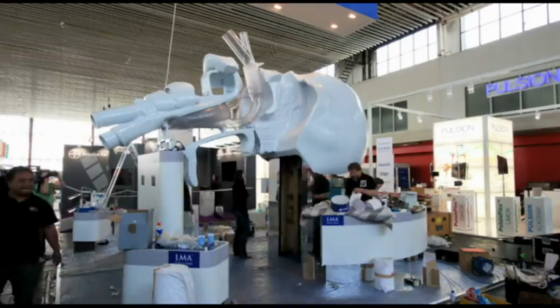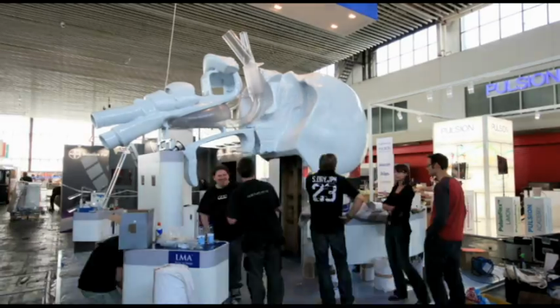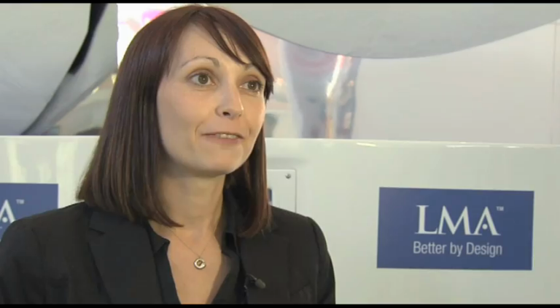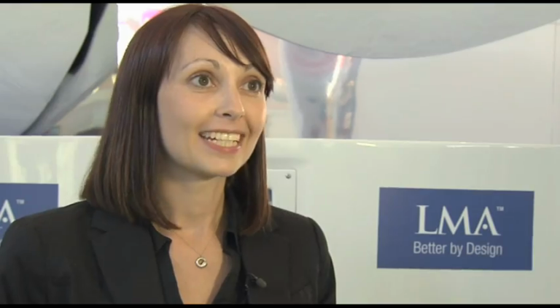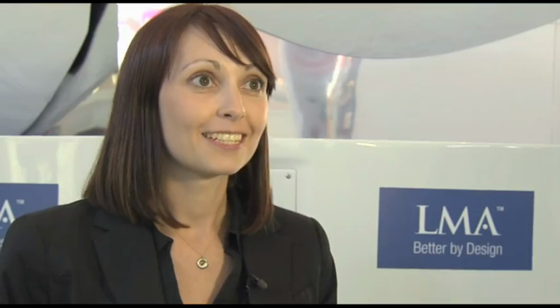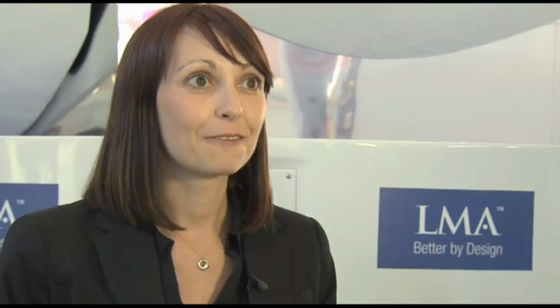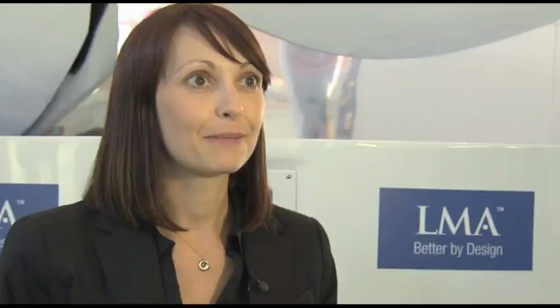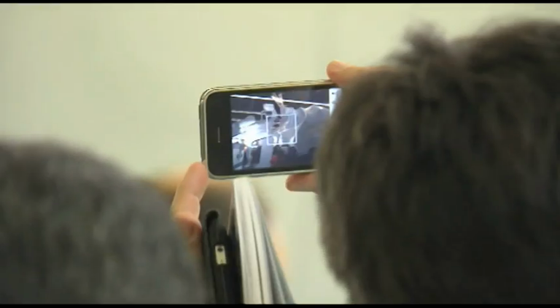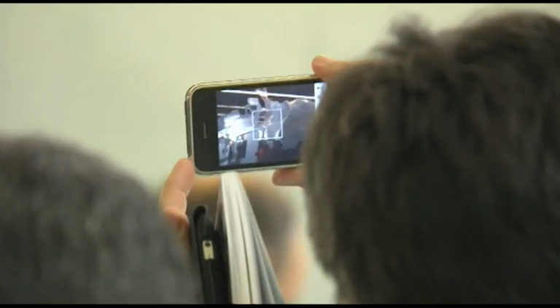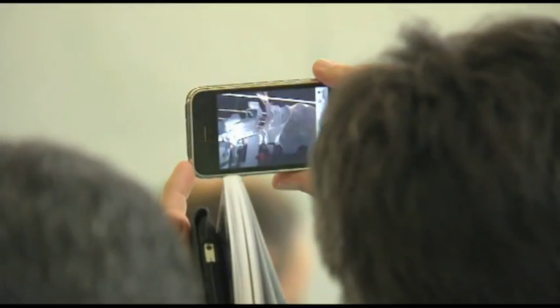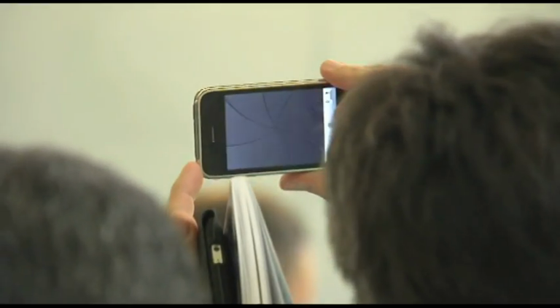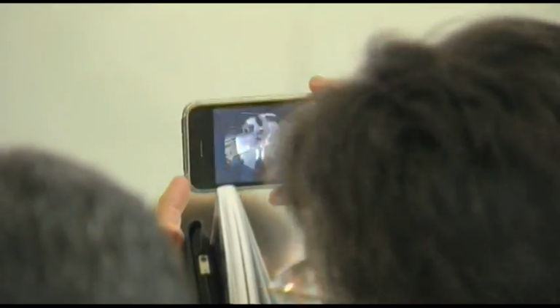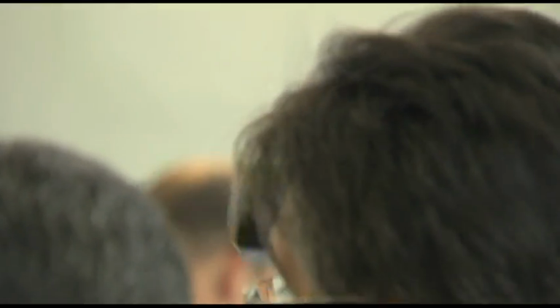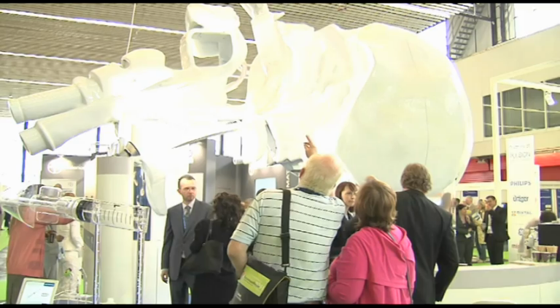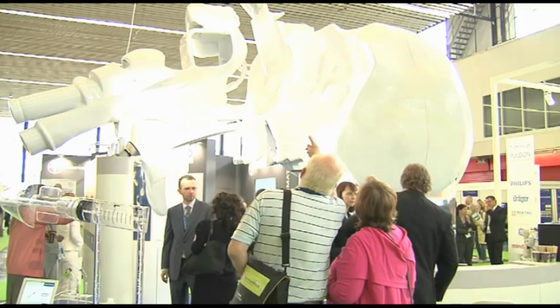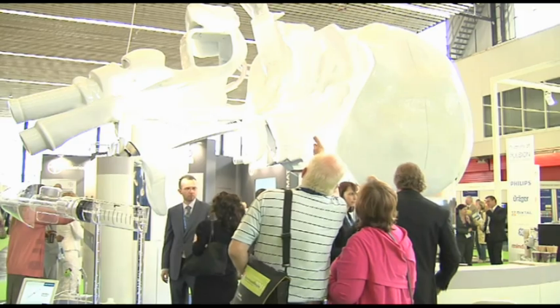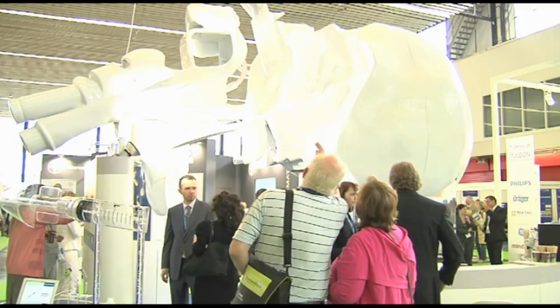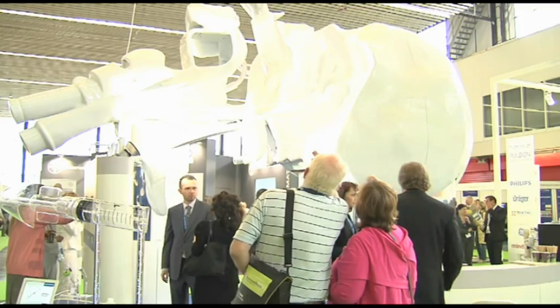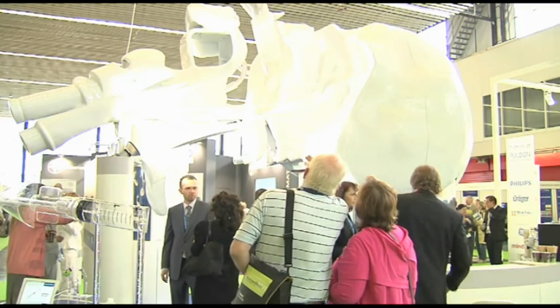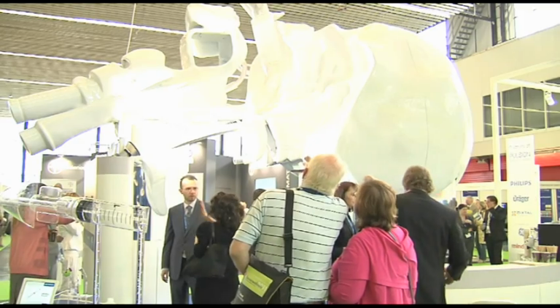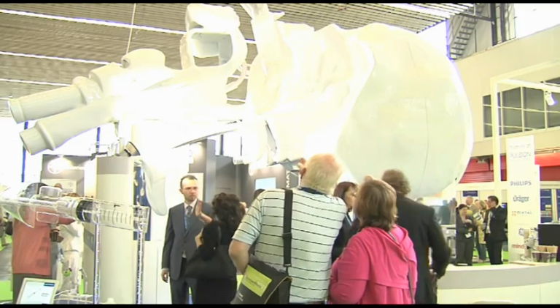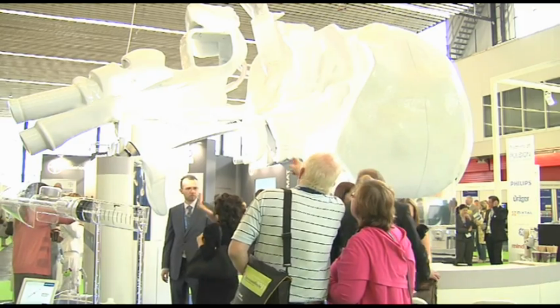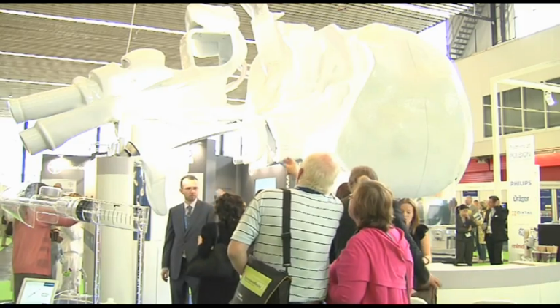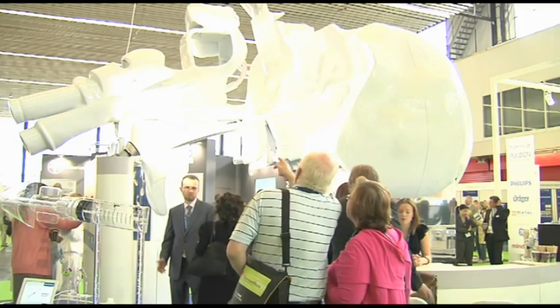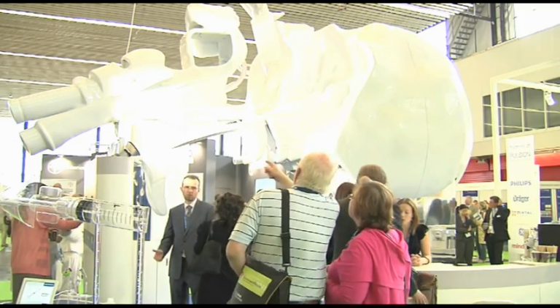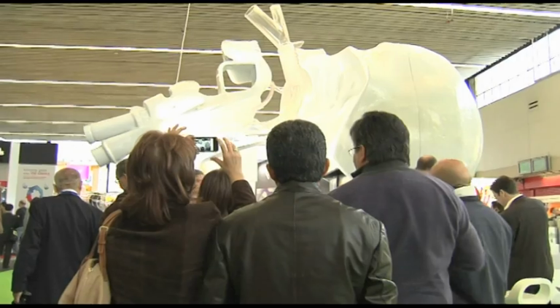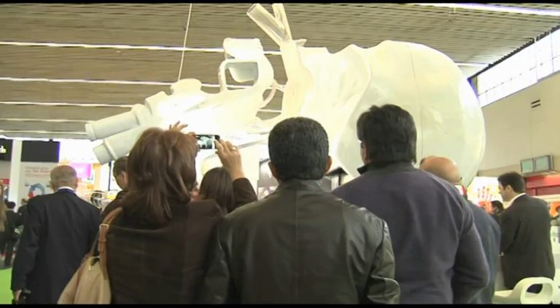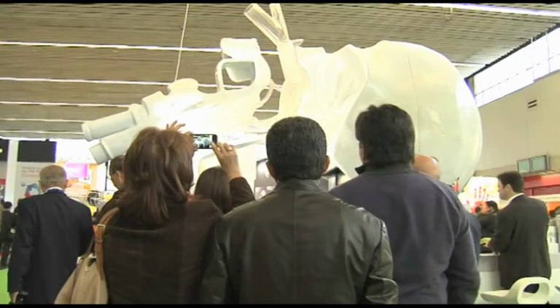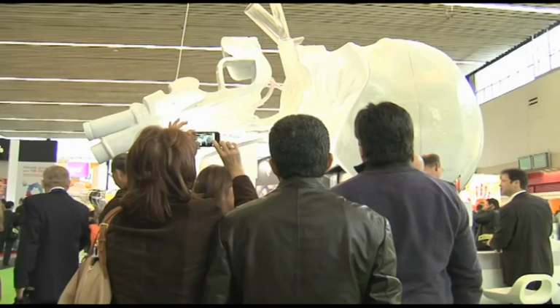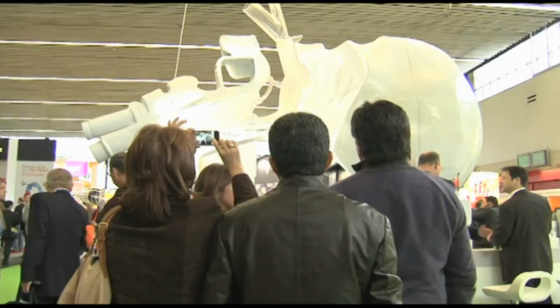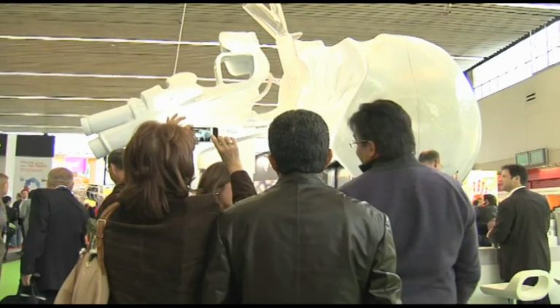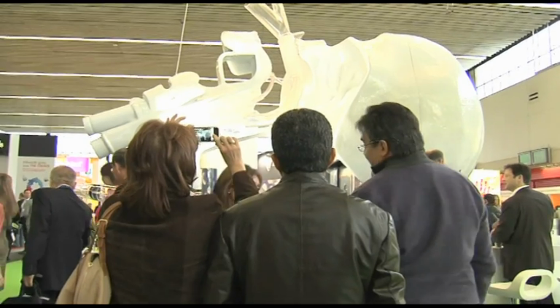It's actually been fantastic. We've had people taking photos, we've had groups of doctors with arms around each other all taking photos in front of it. So it's been really, really great.